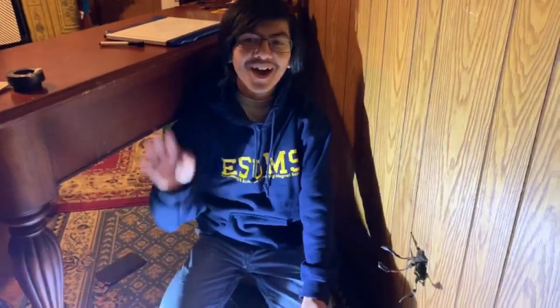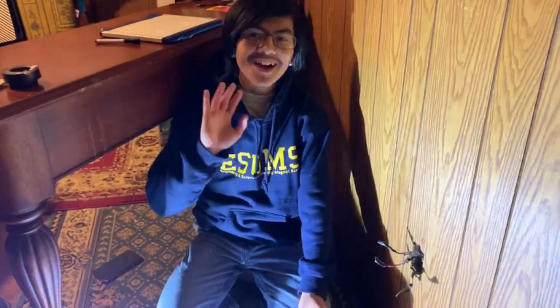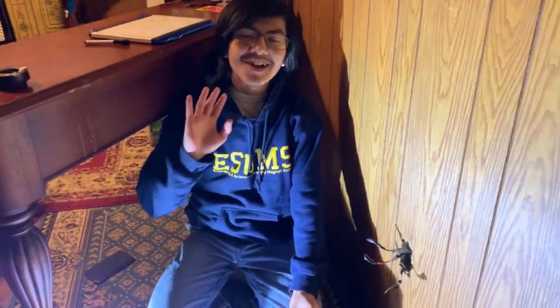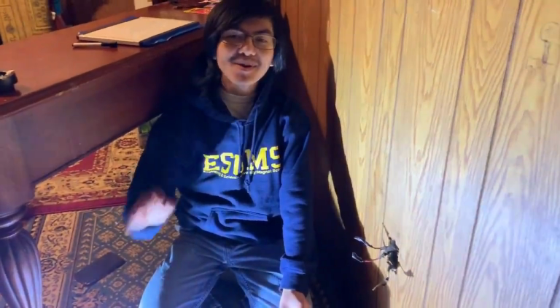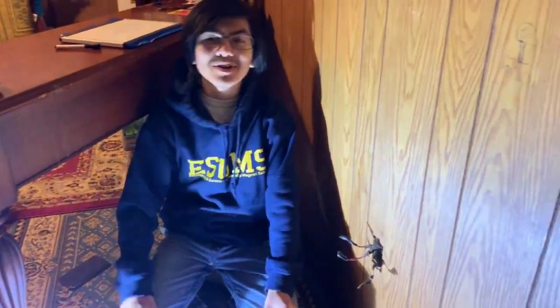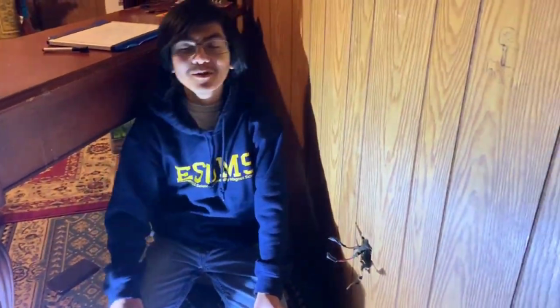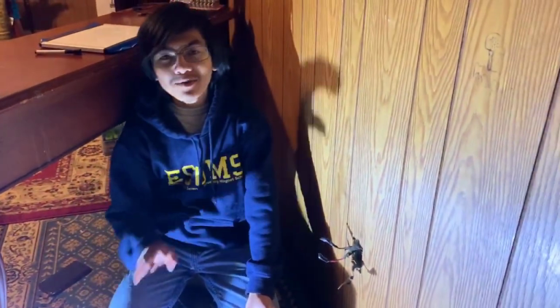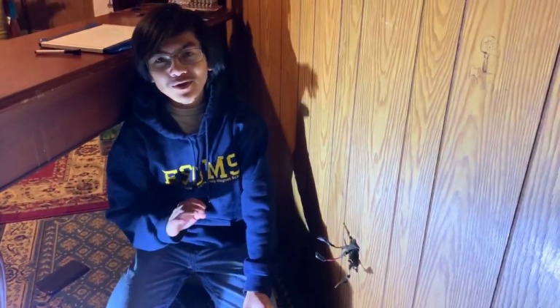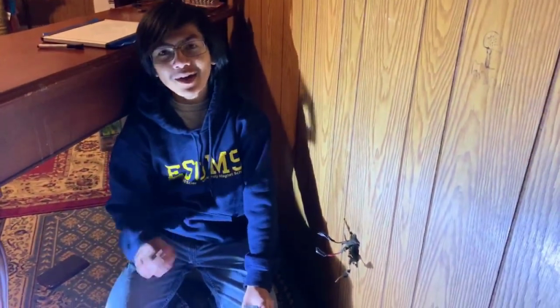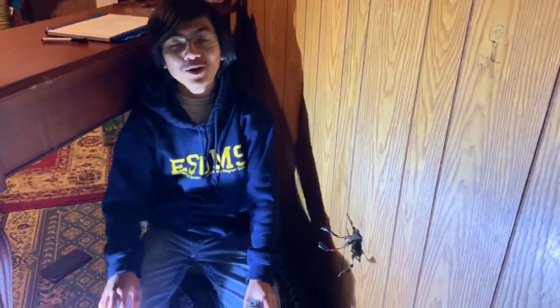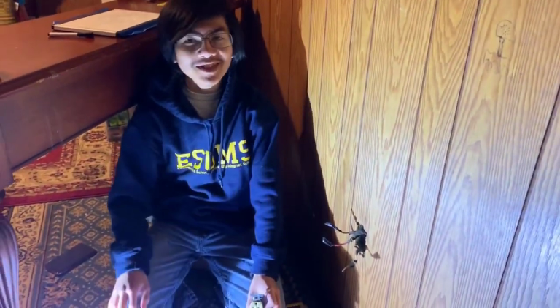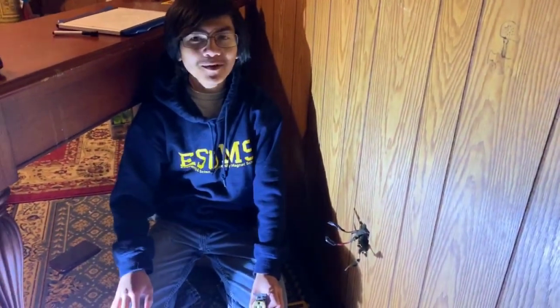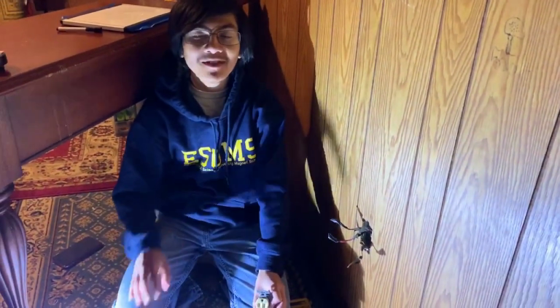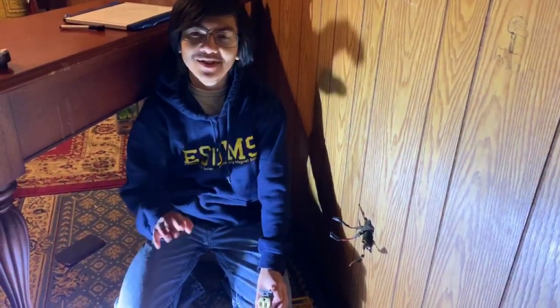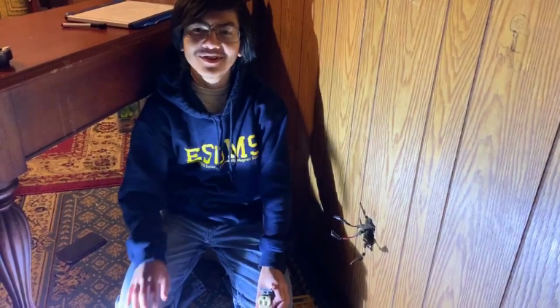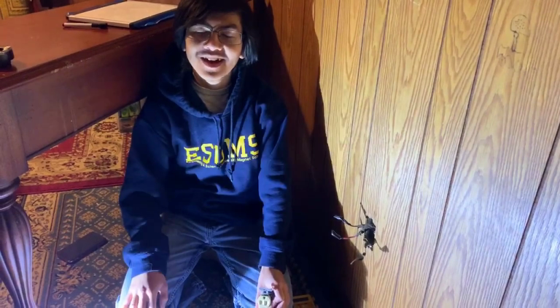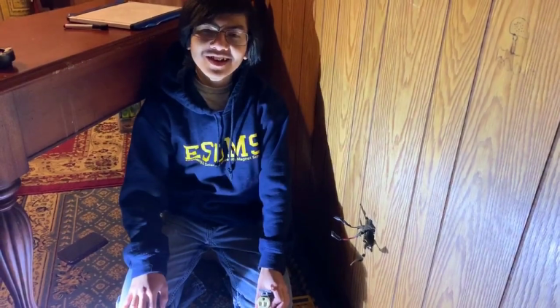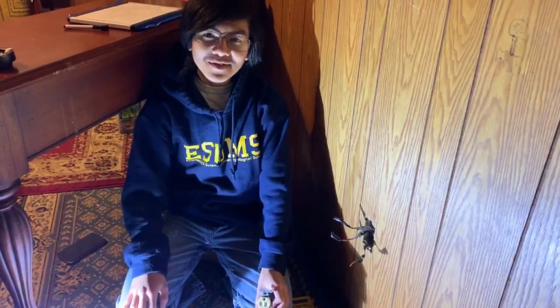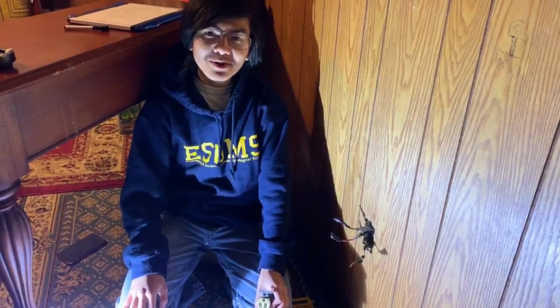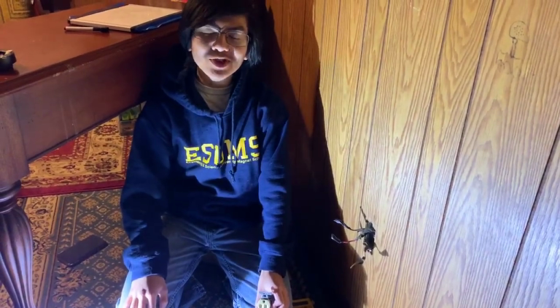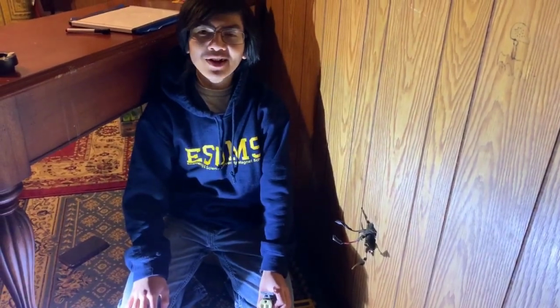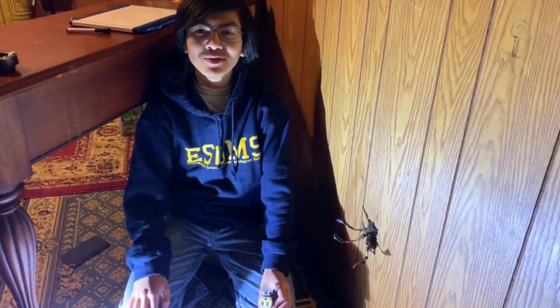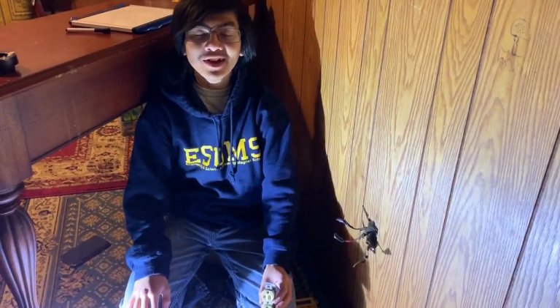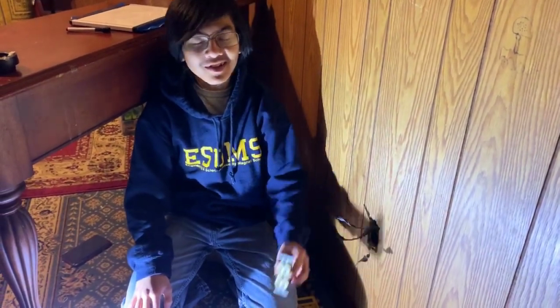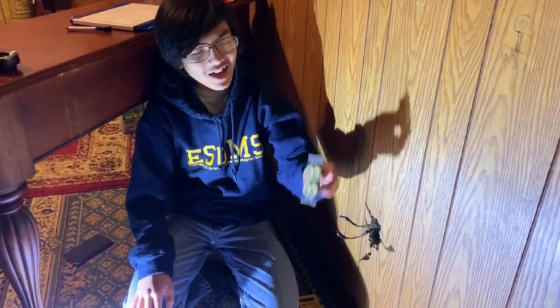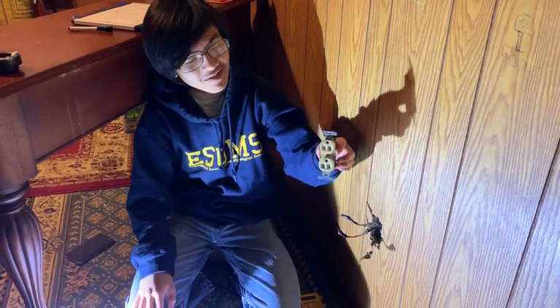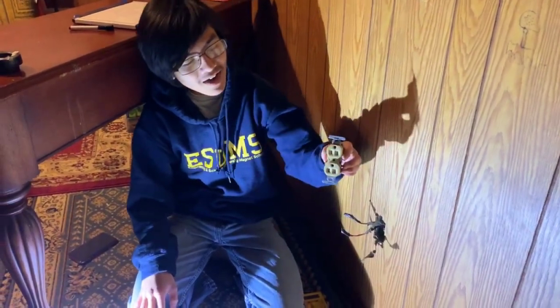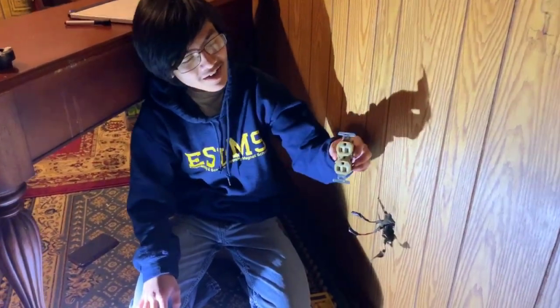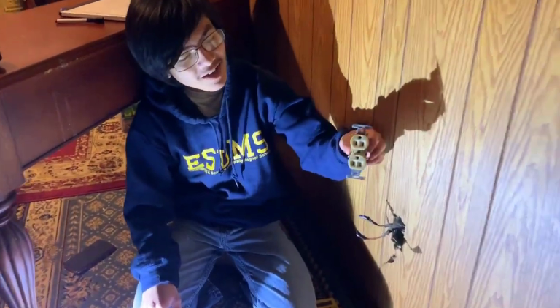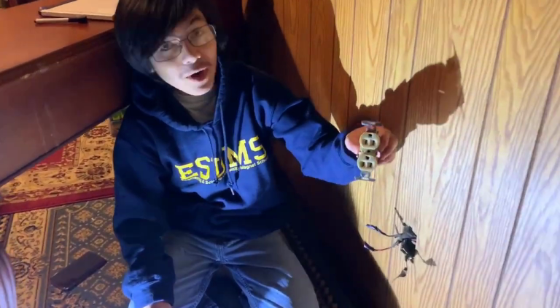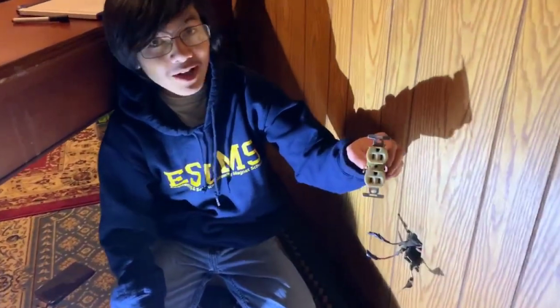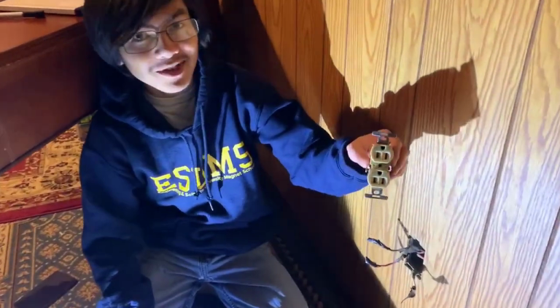Hi, I'm Aiman, and welcome back to one of my home DIY videos. In this video, I'm going to show you how to replace a half-hot wall outlet.